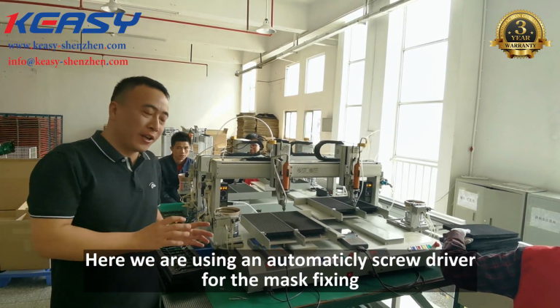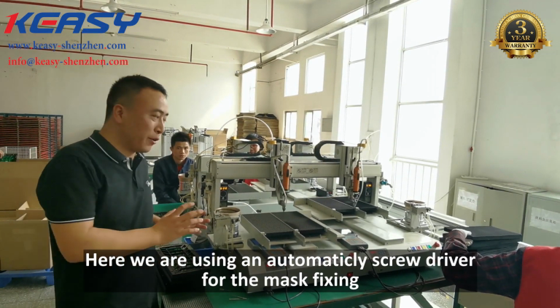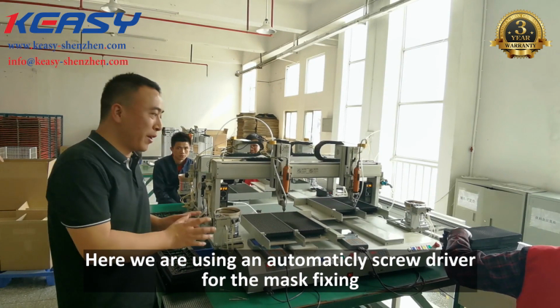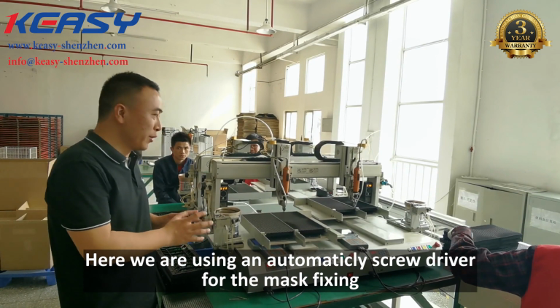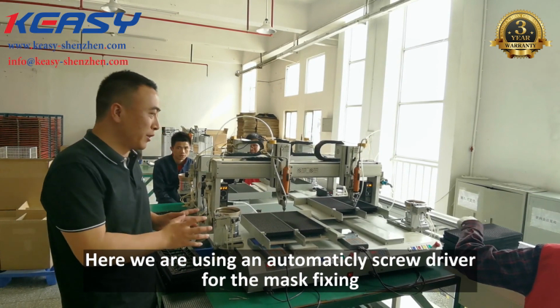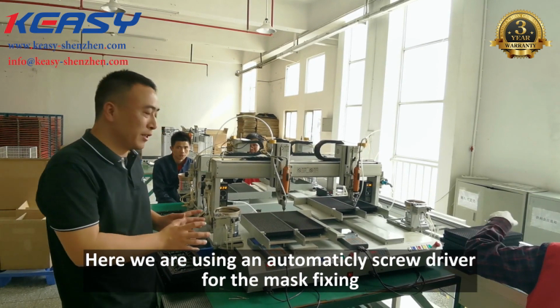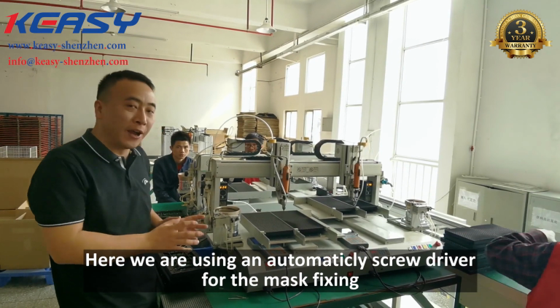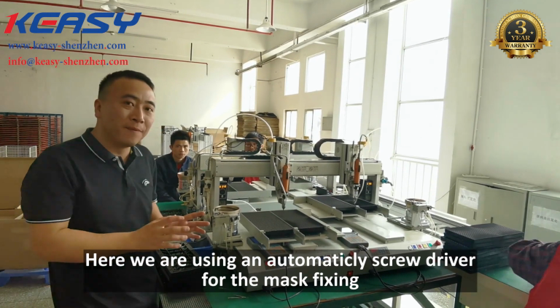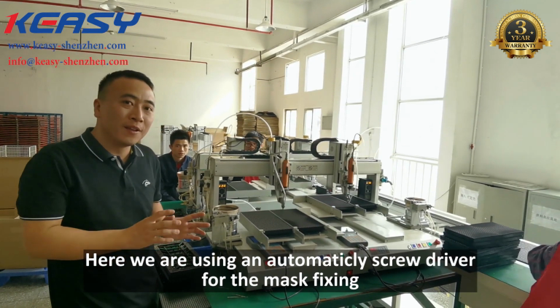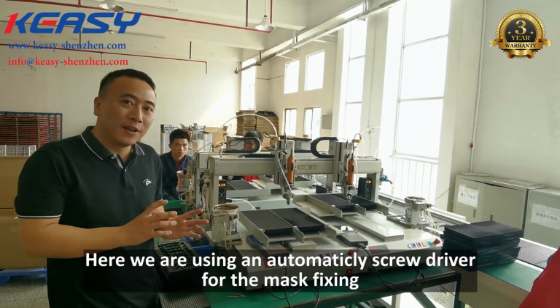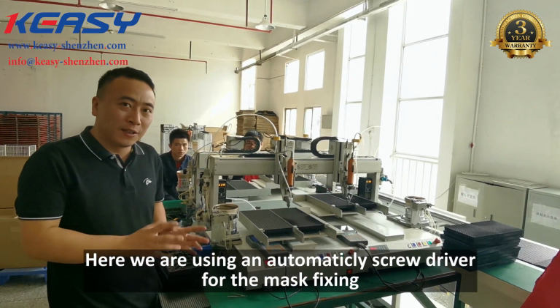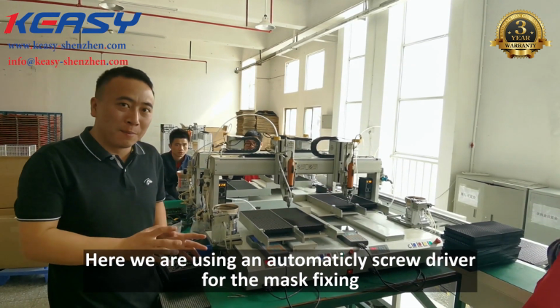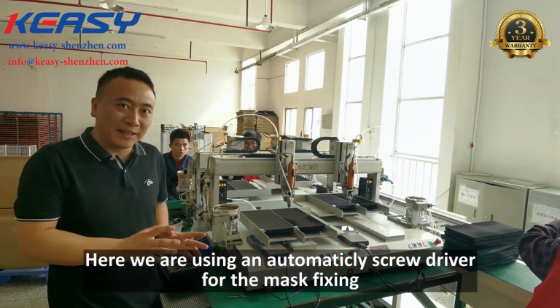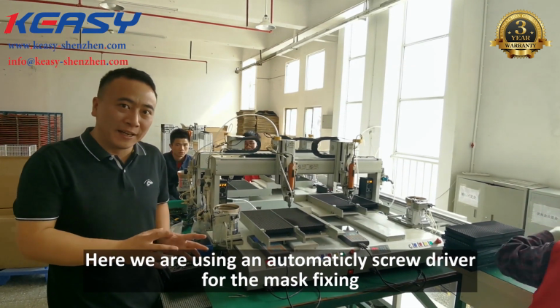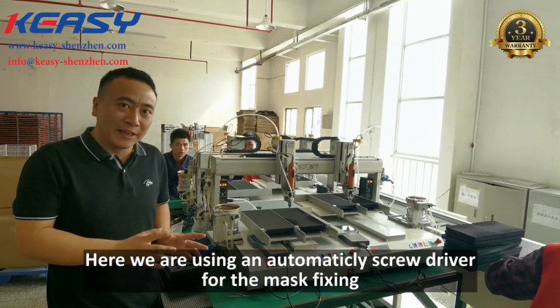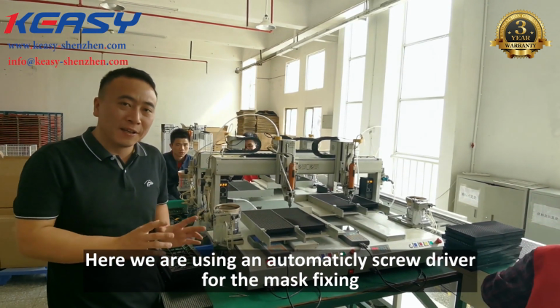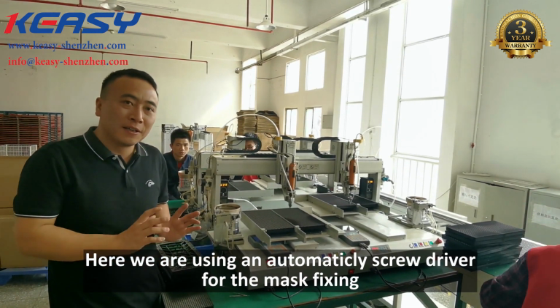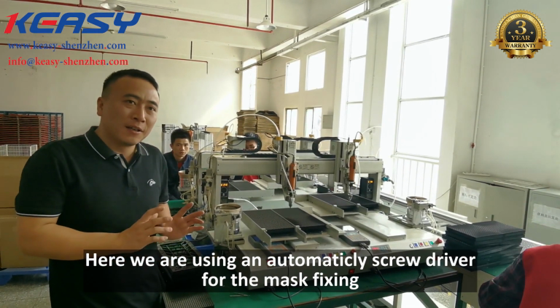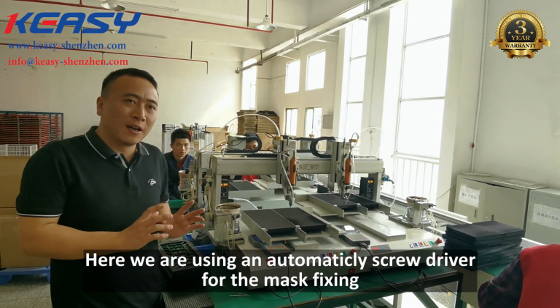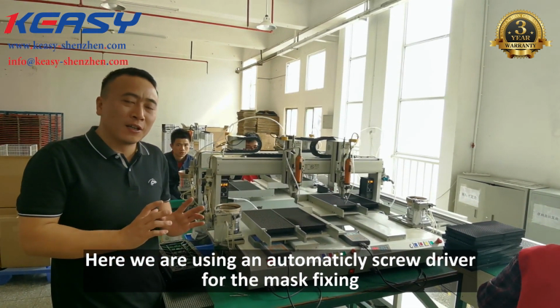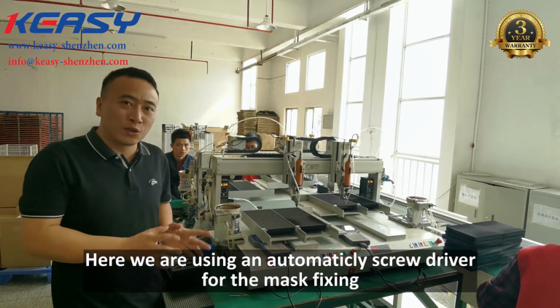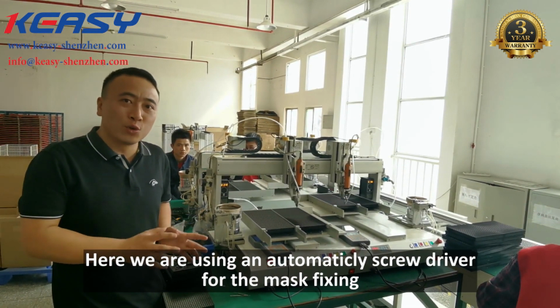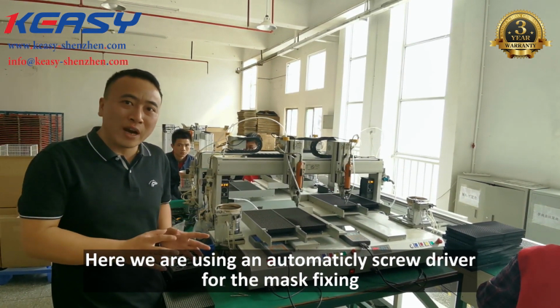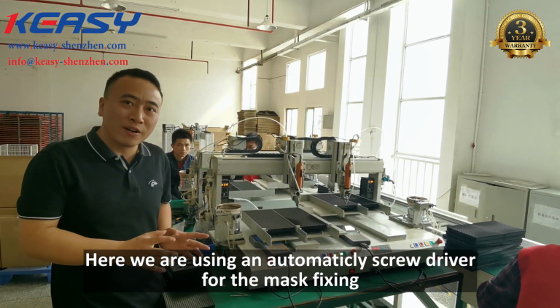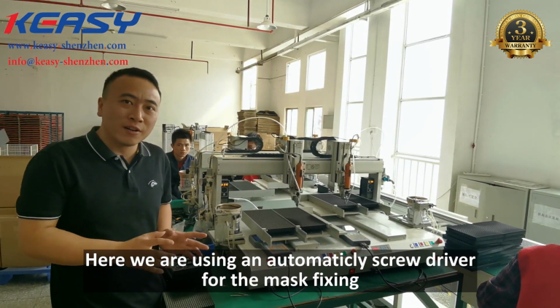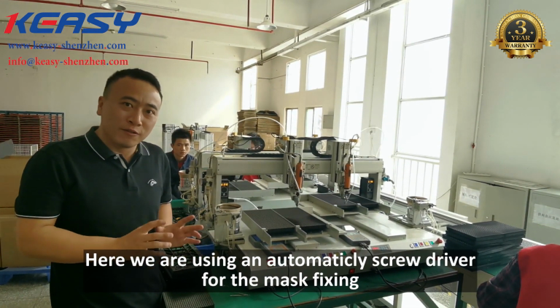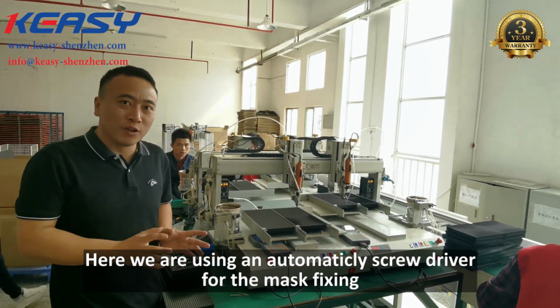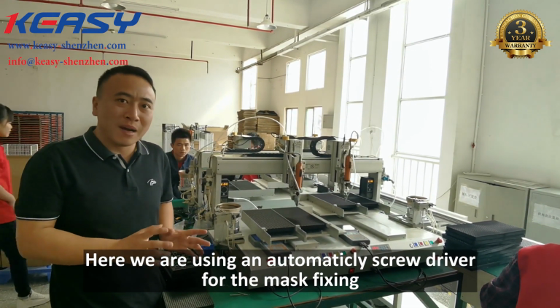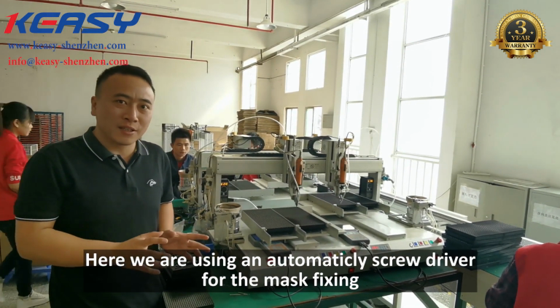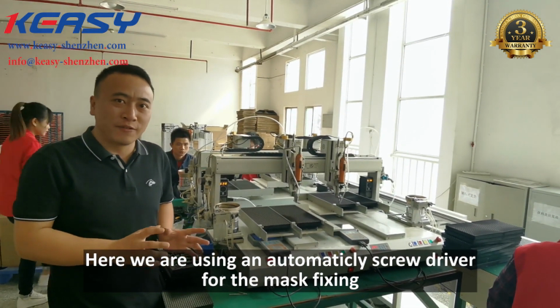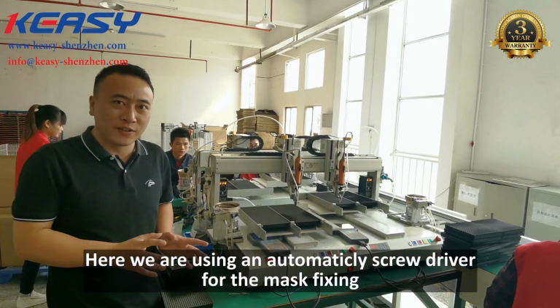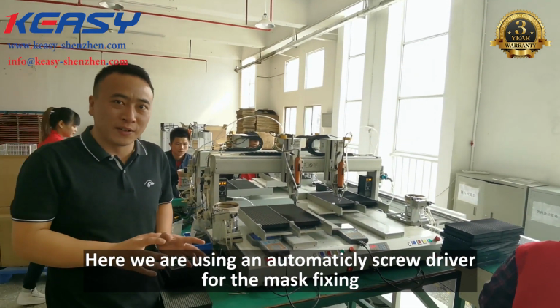Here, we are using the automatic screwdriver for the mask fixing.